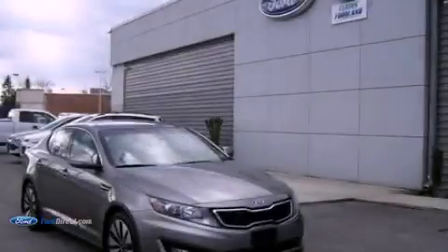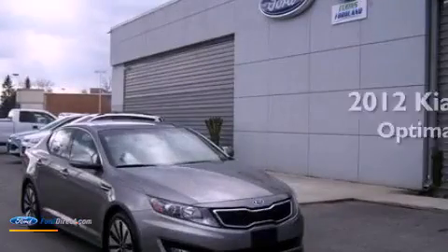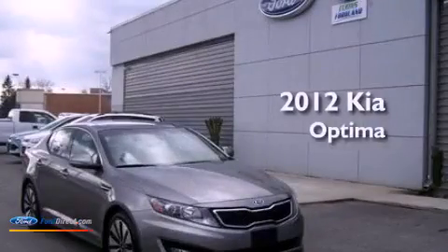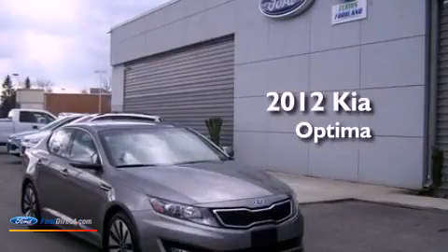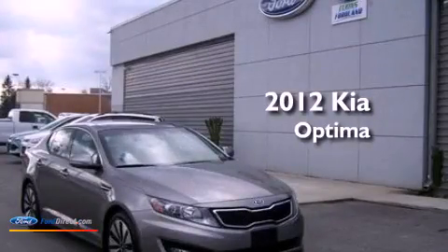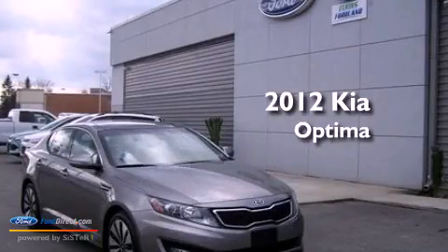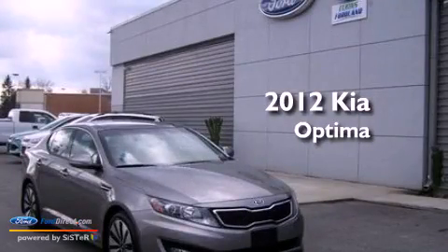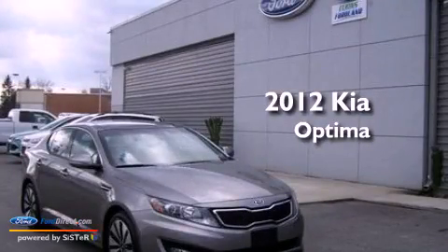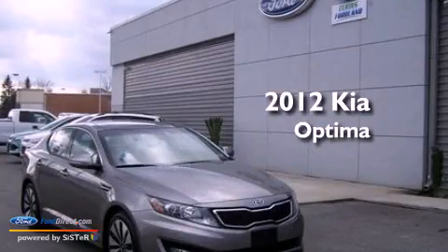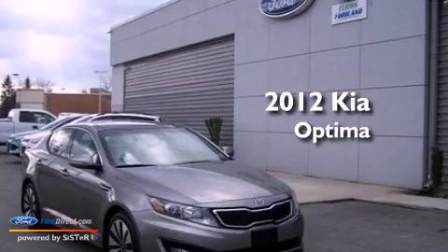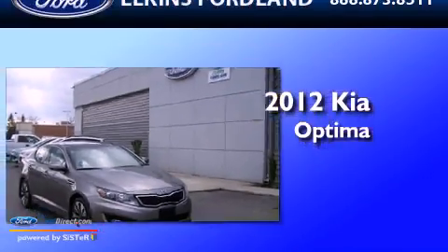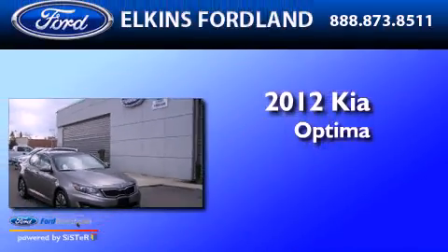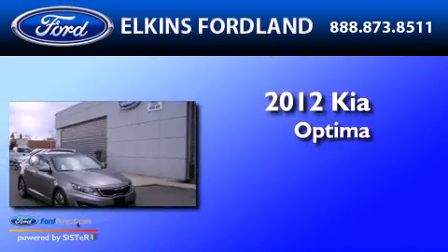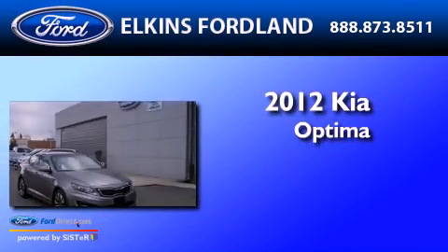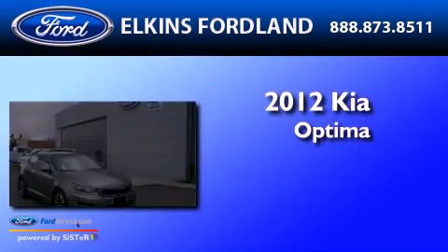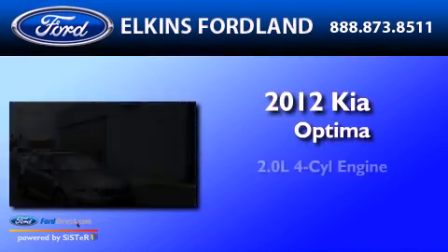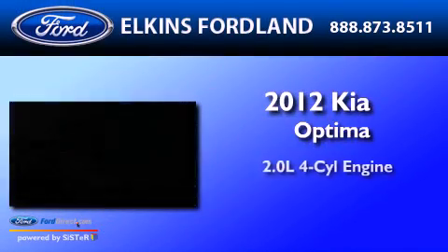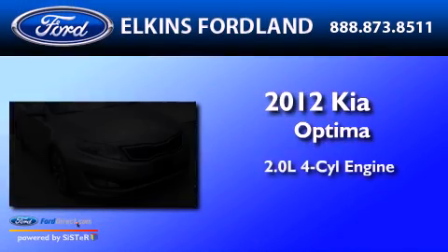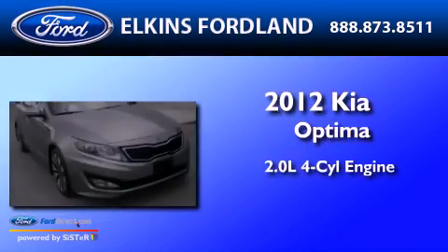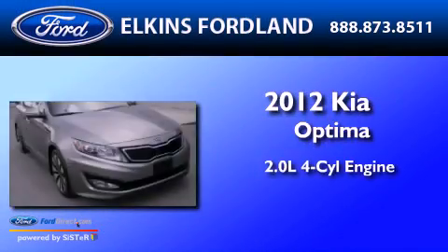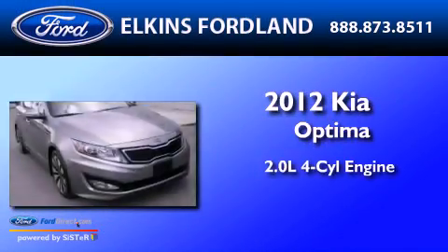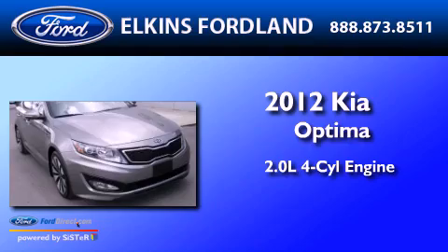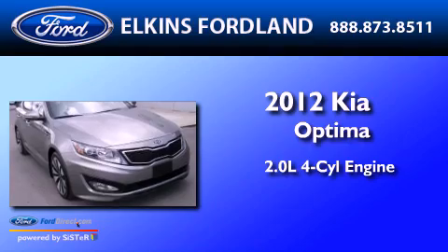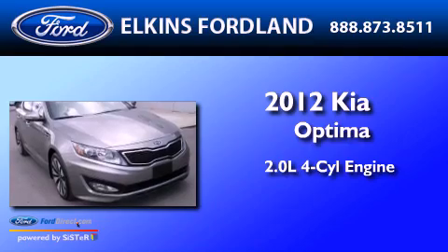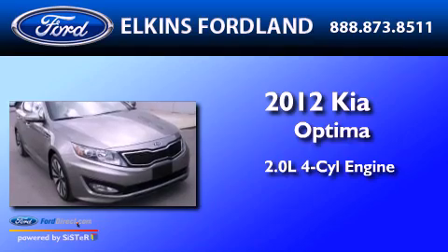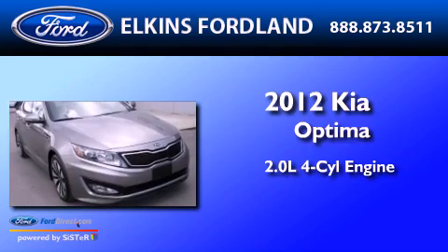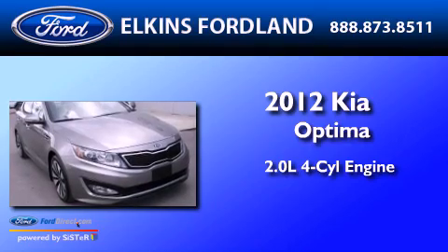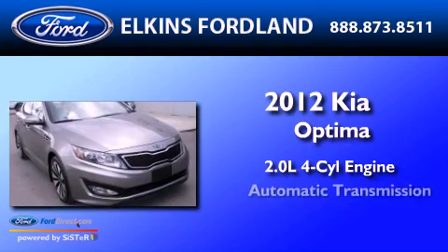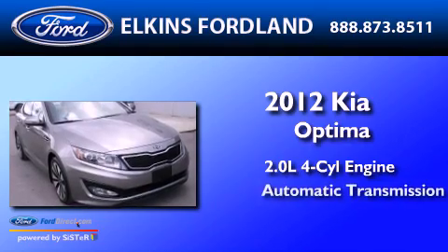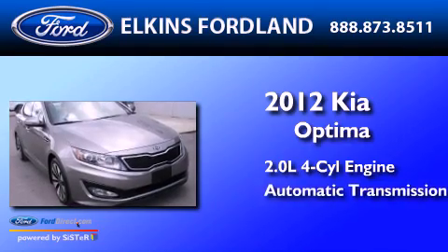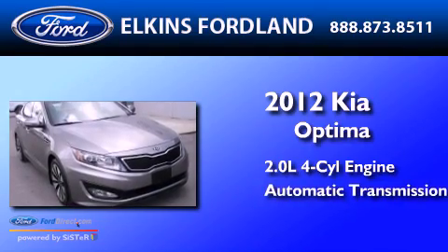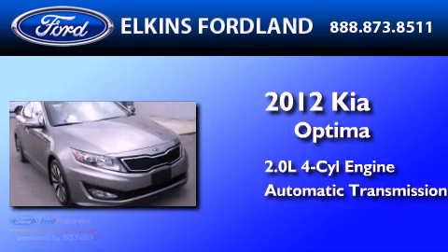This is a 2012 Kia Optima. It features a 2.0-liter four-cylinder engine and an automatic transmission.